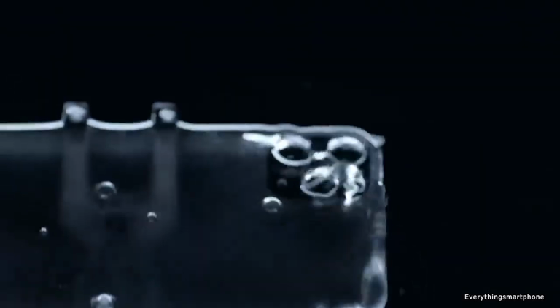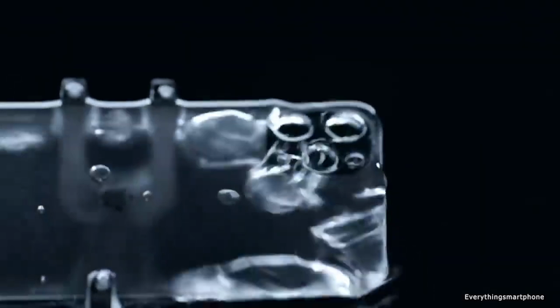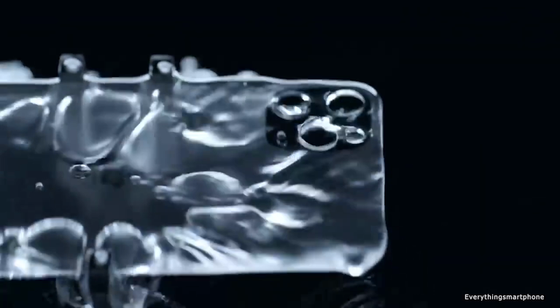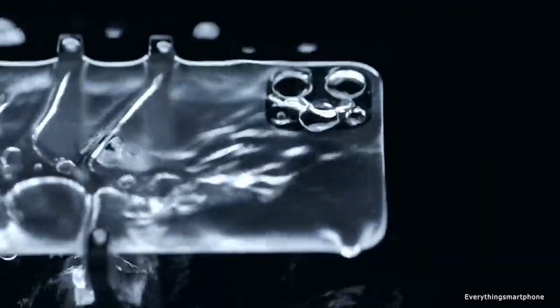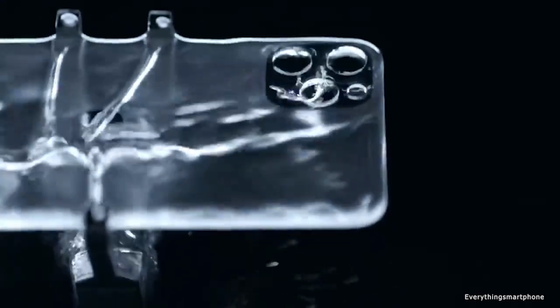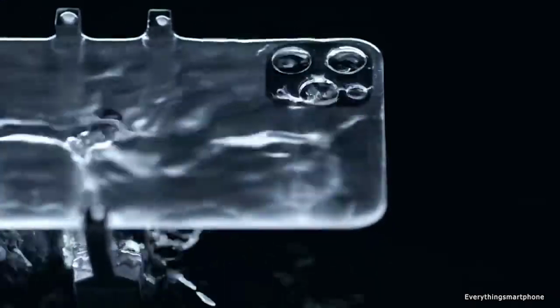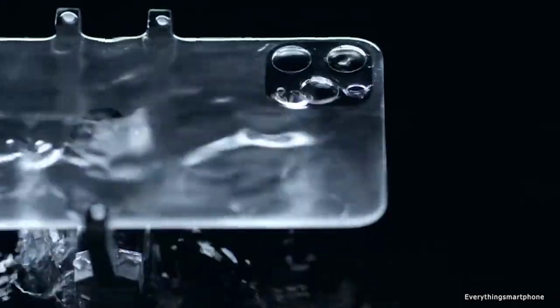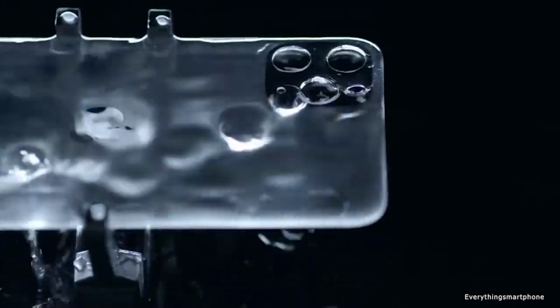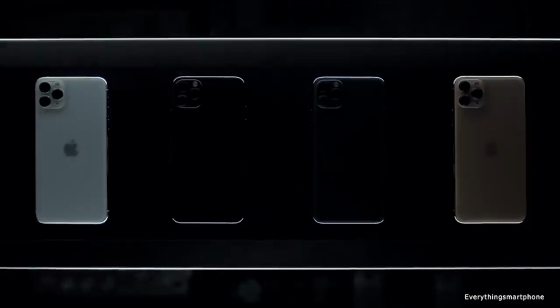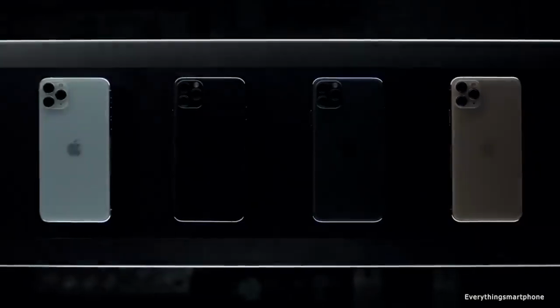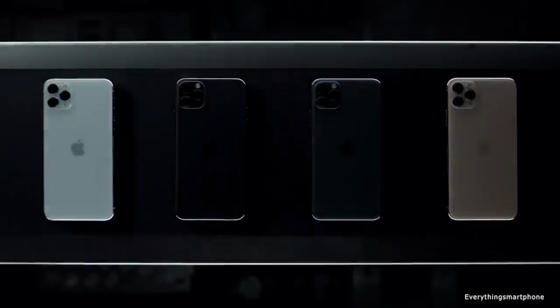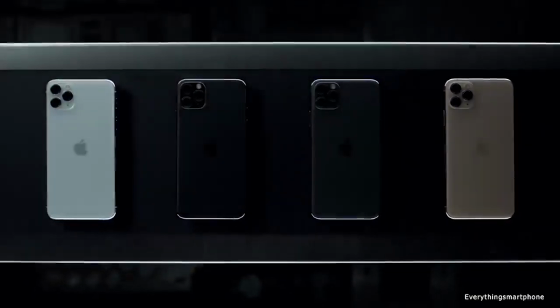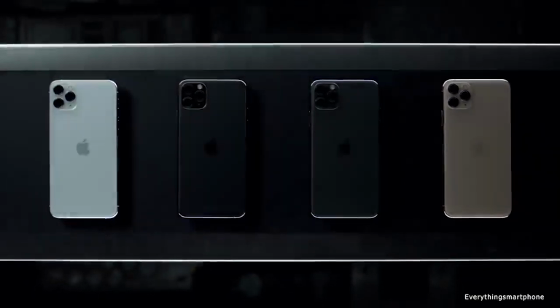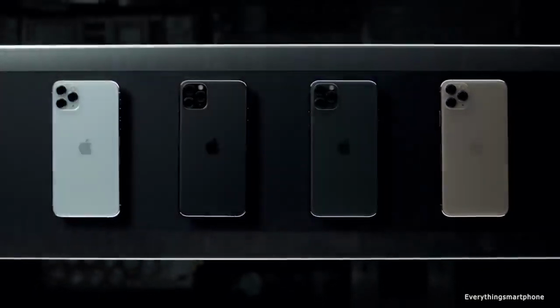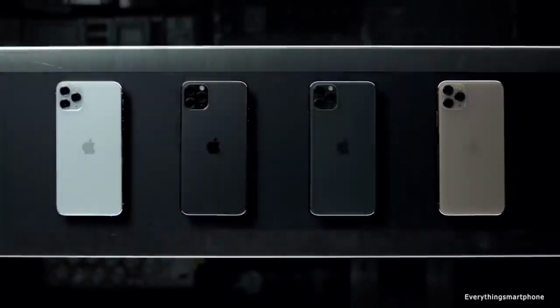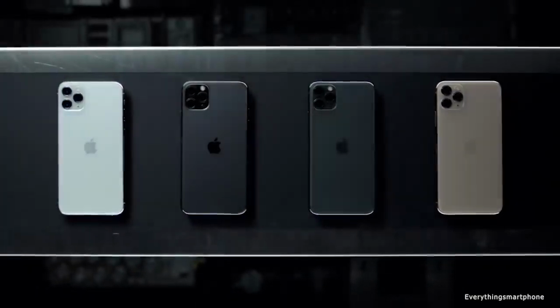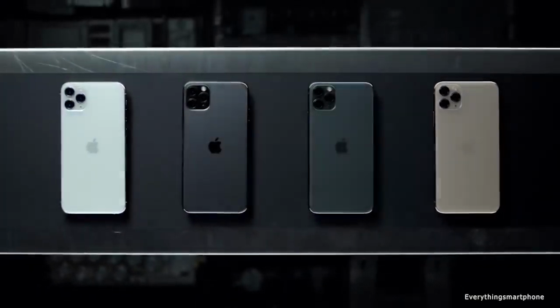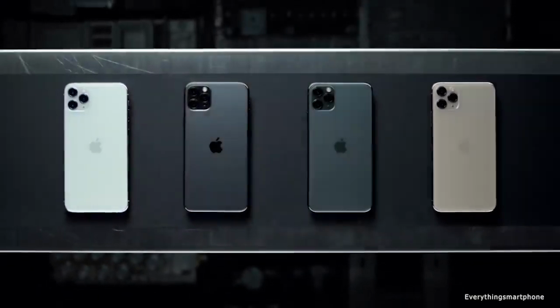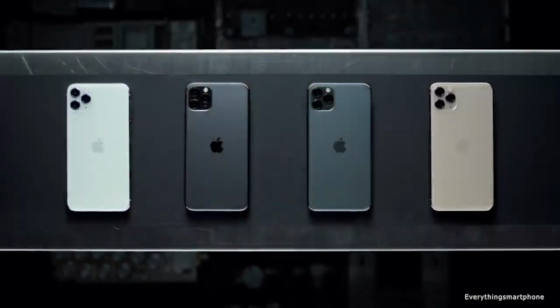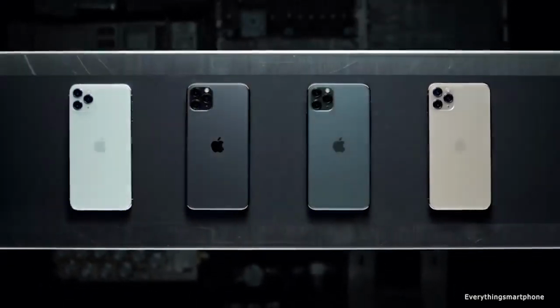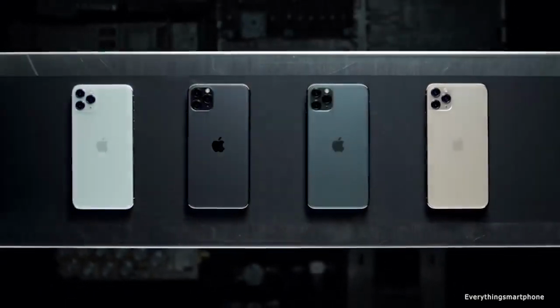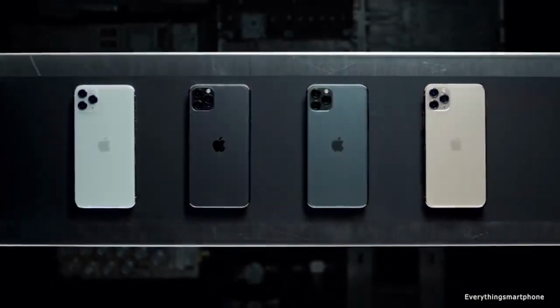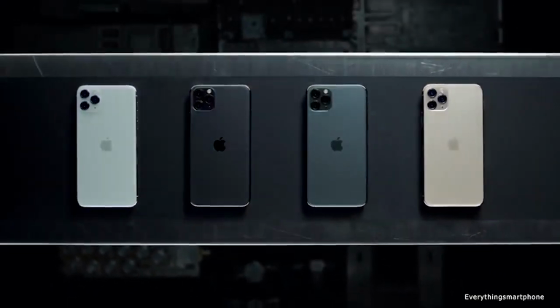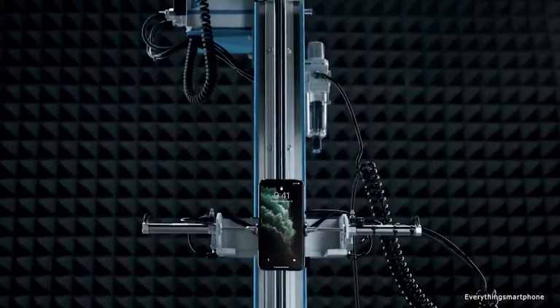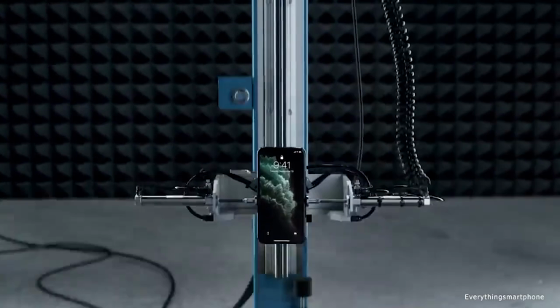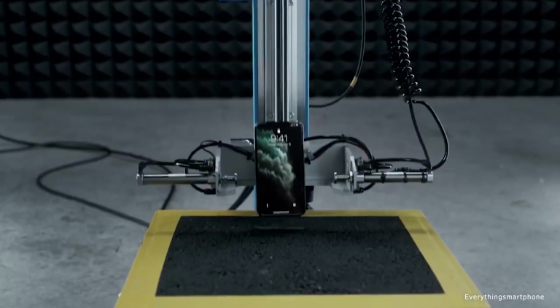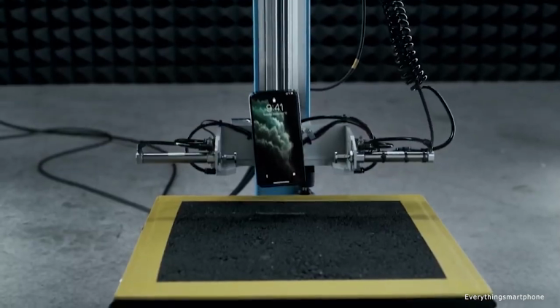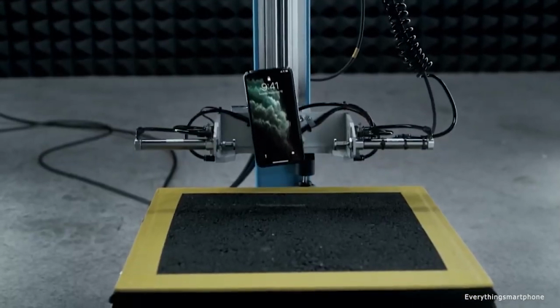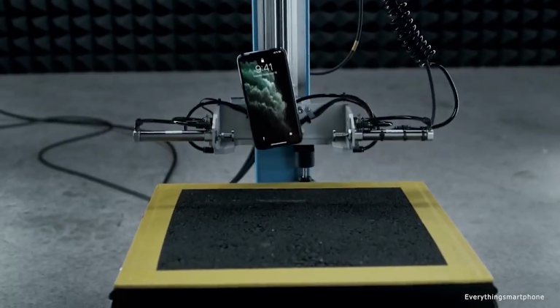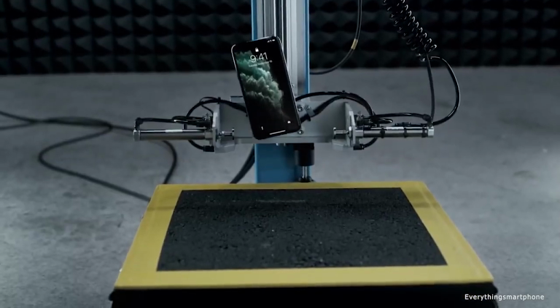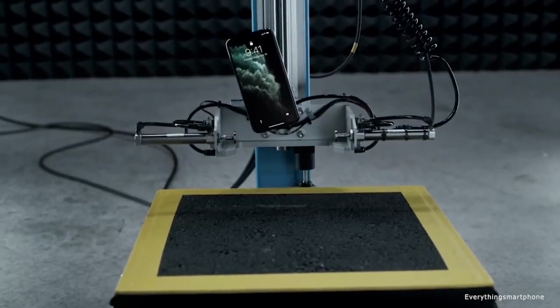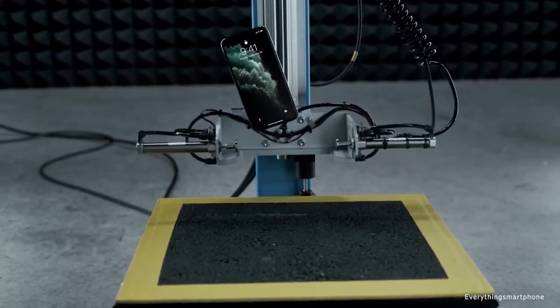The phone is available in 4 color variants: Space Gray, Silver, Gold, and Midnight Green. It weighs about 226 grams.